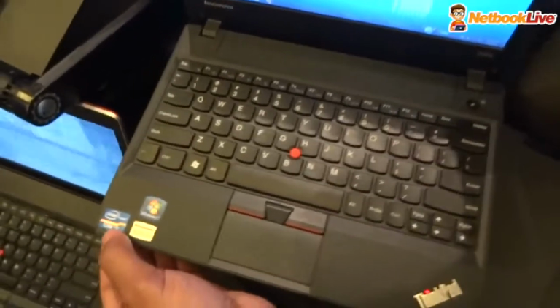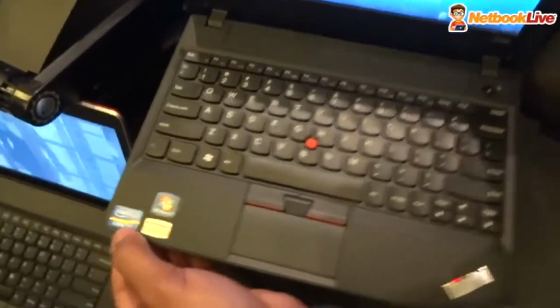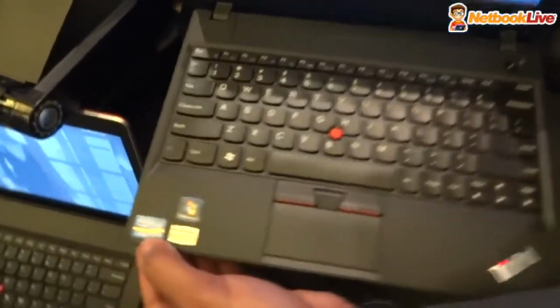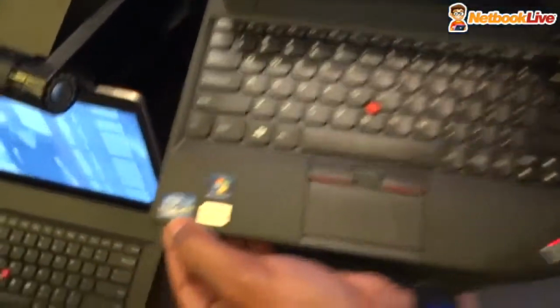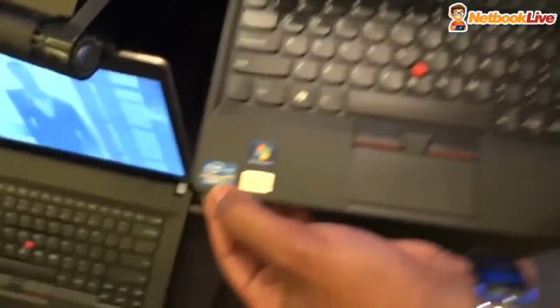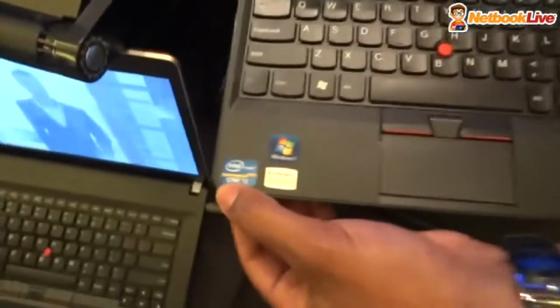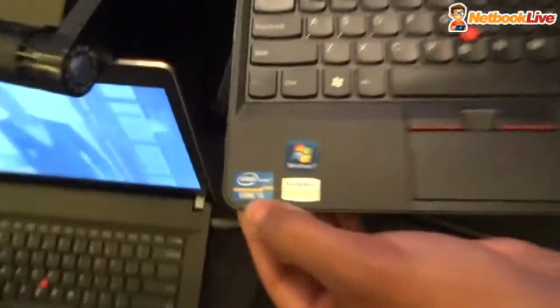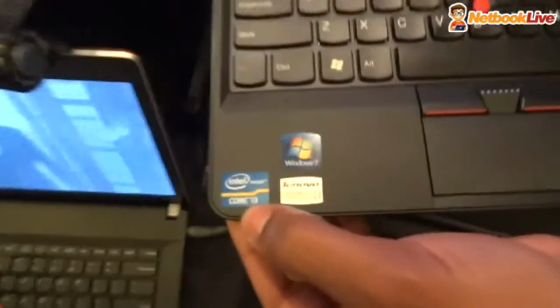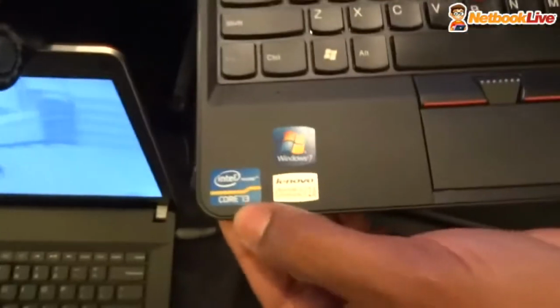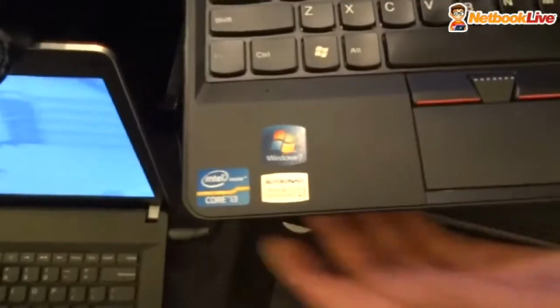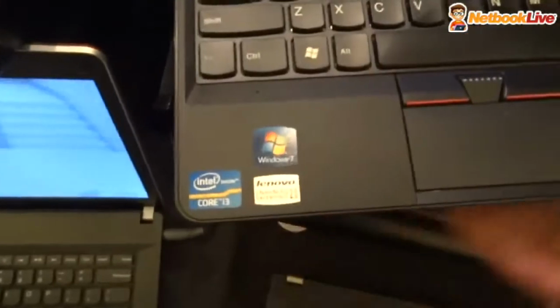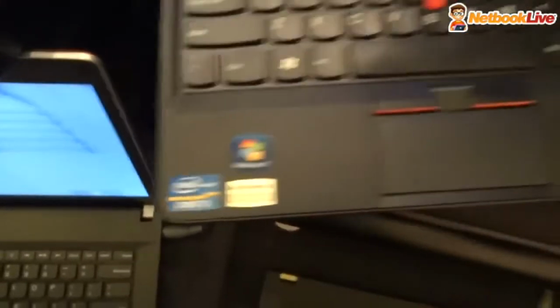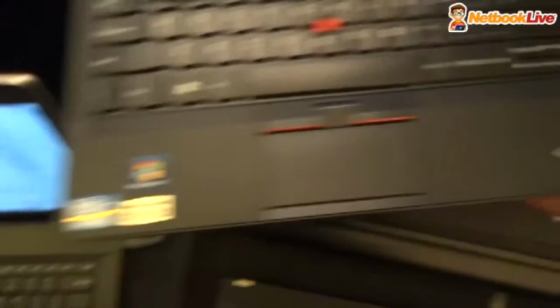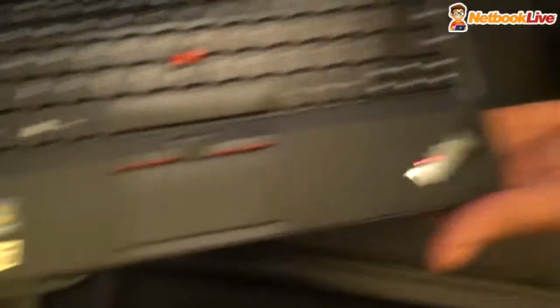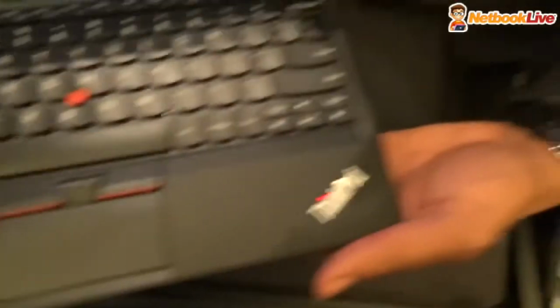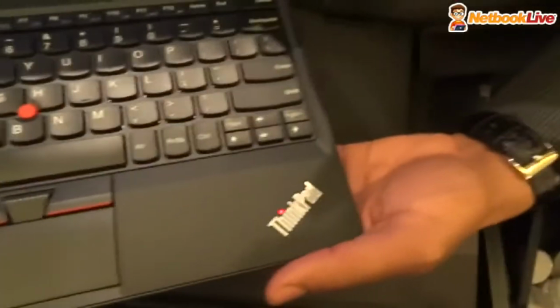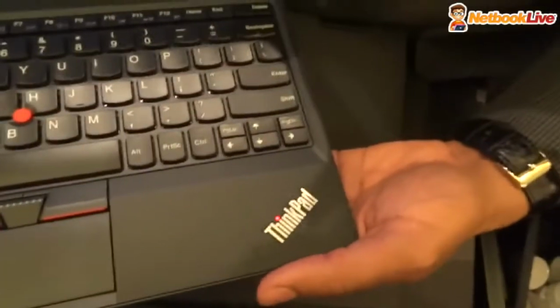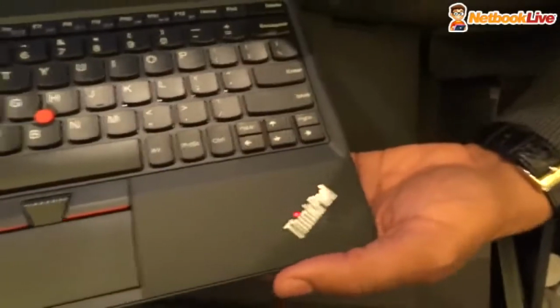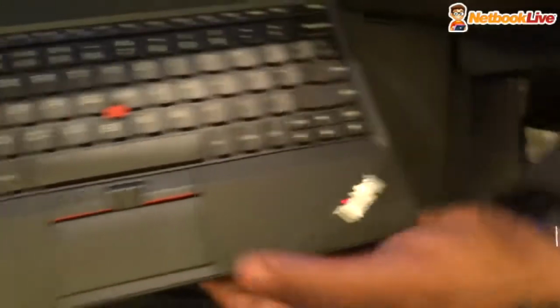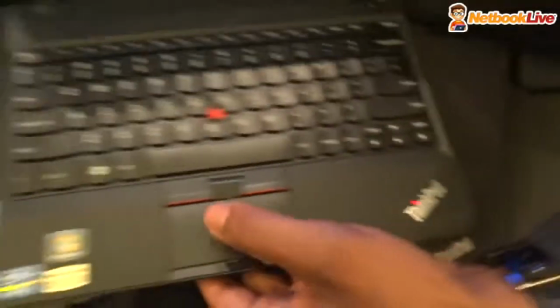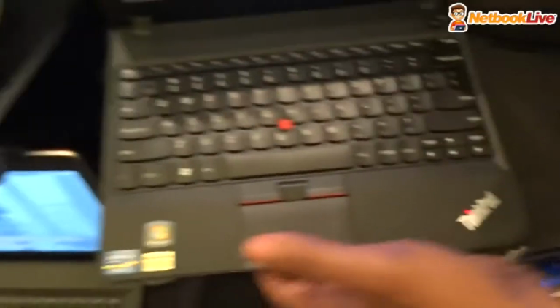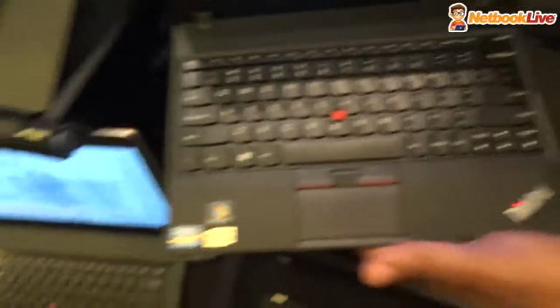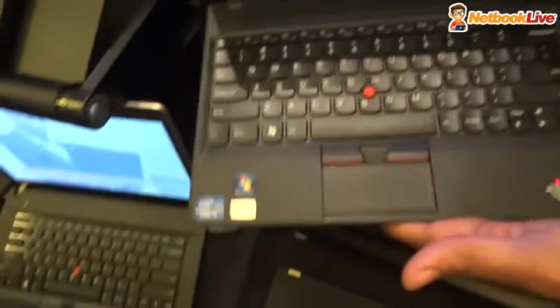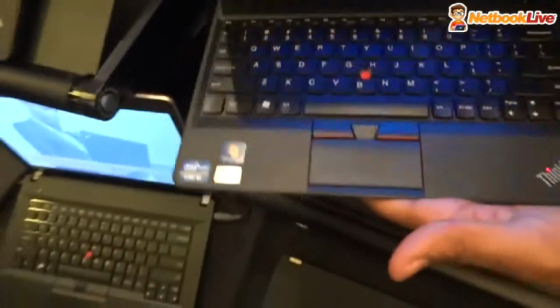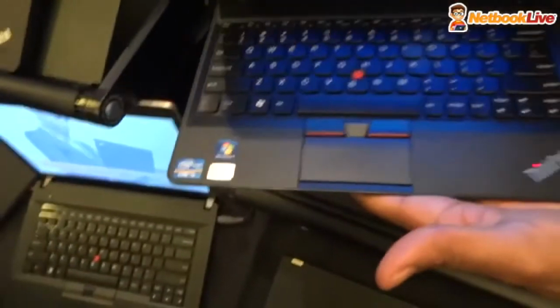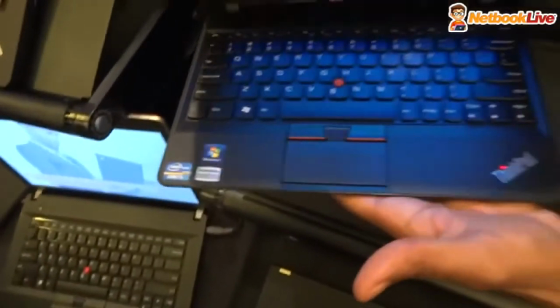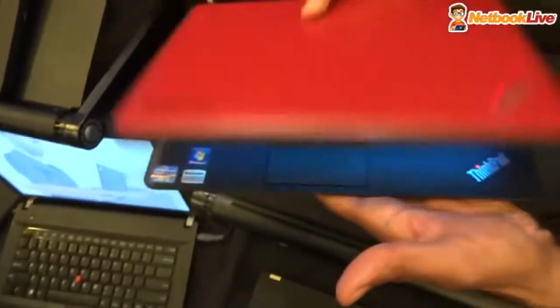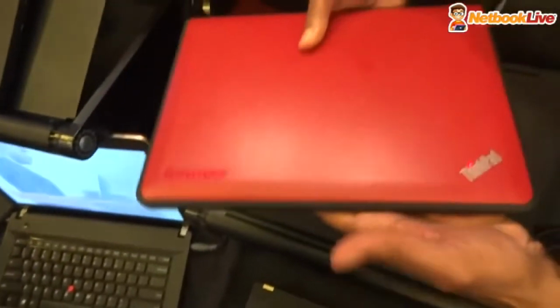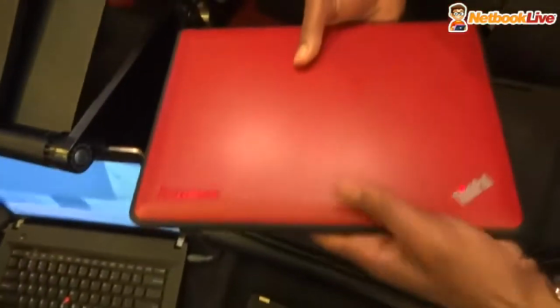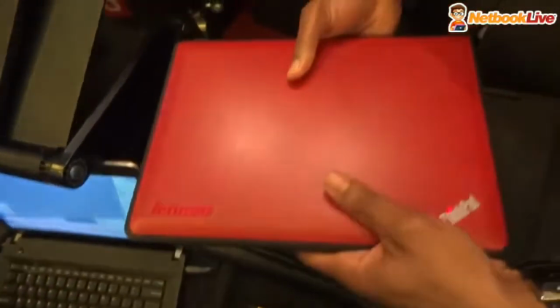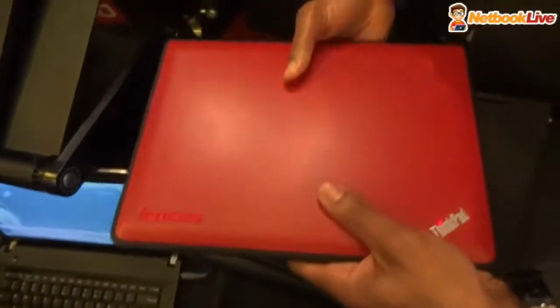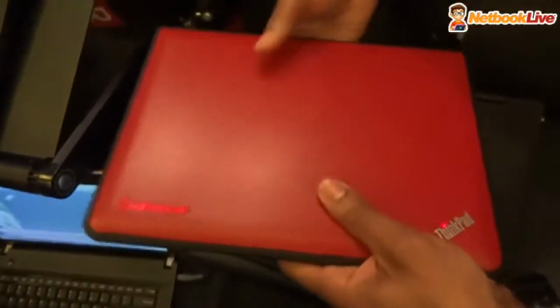It features Intel Opticore processors. The touchpad experience is great.